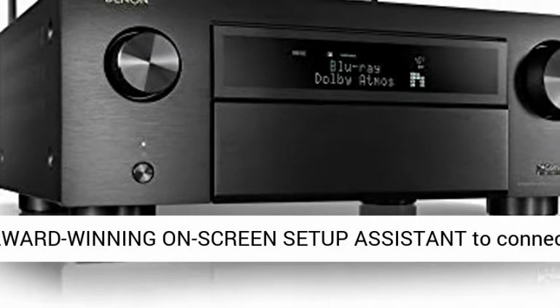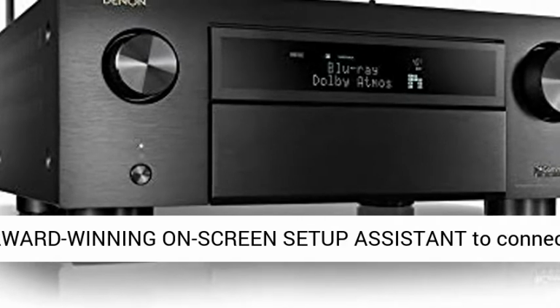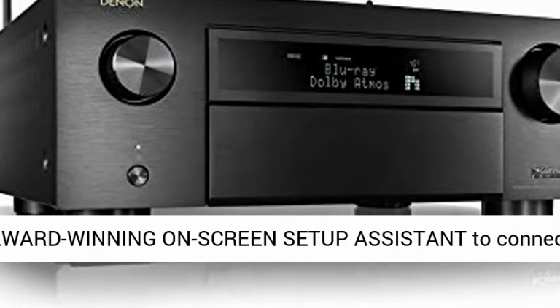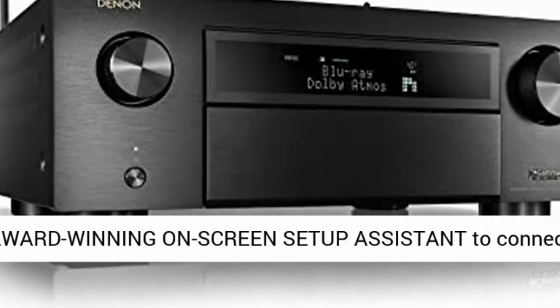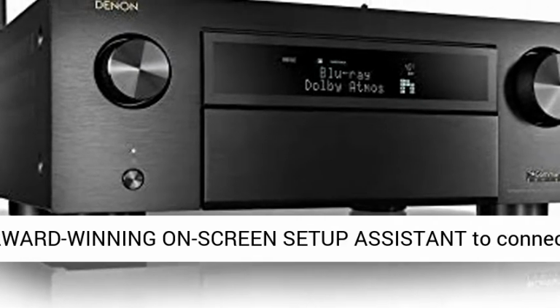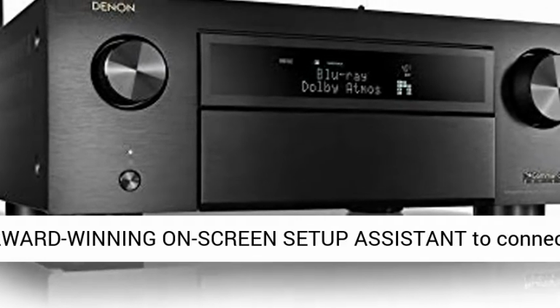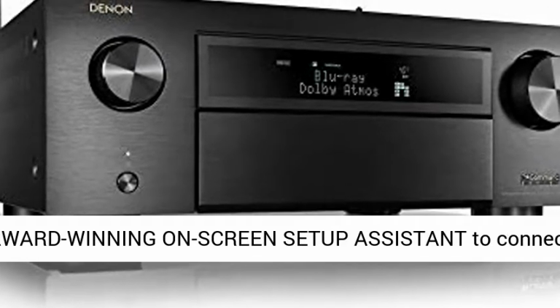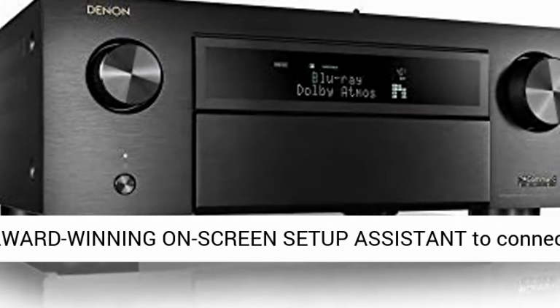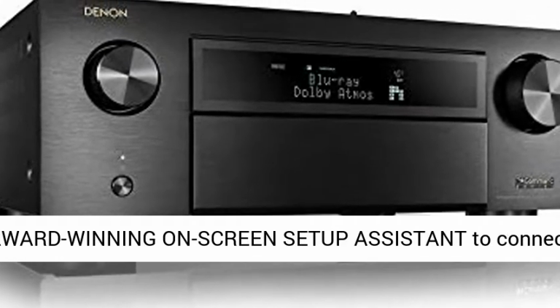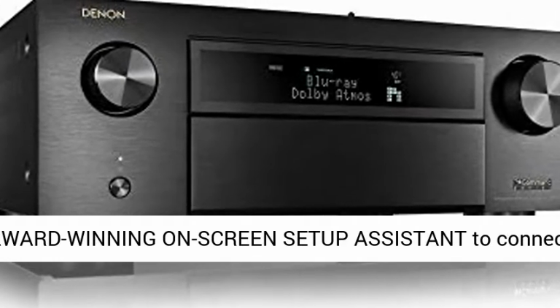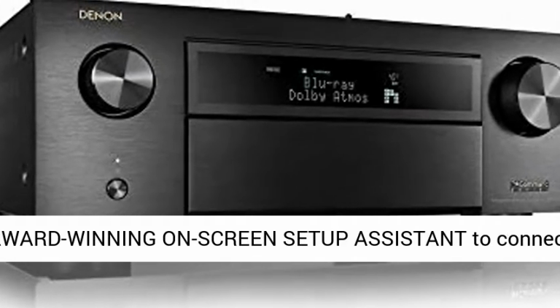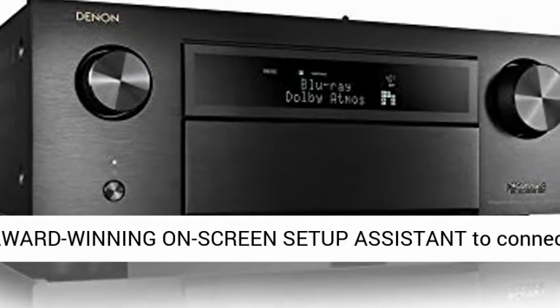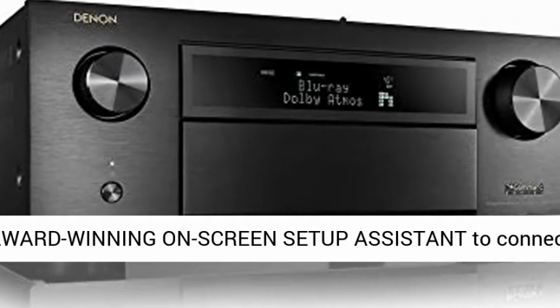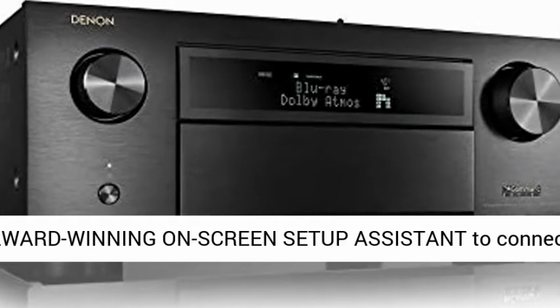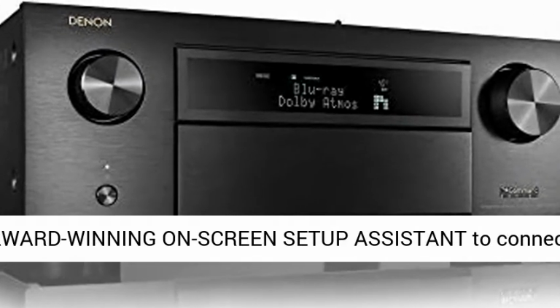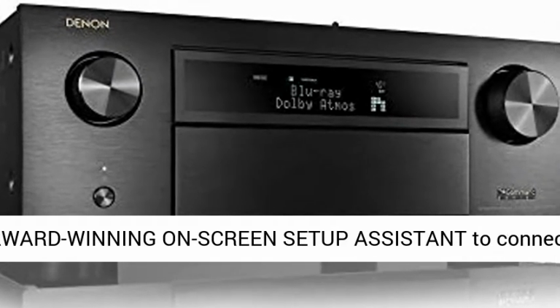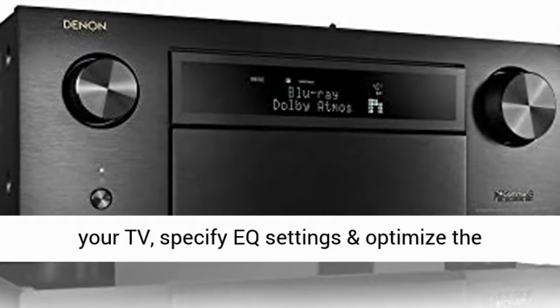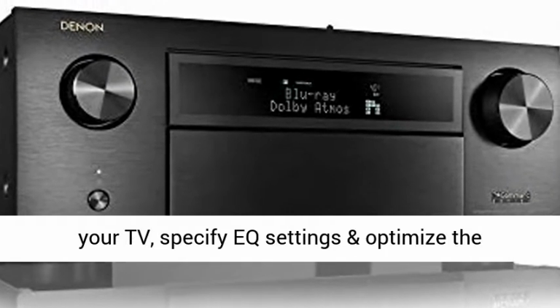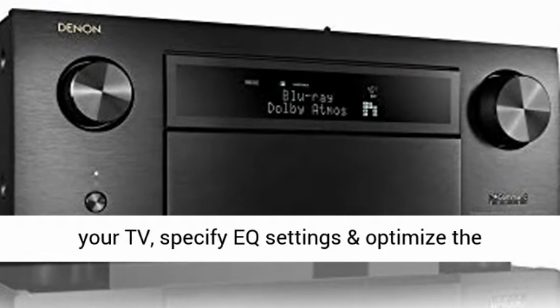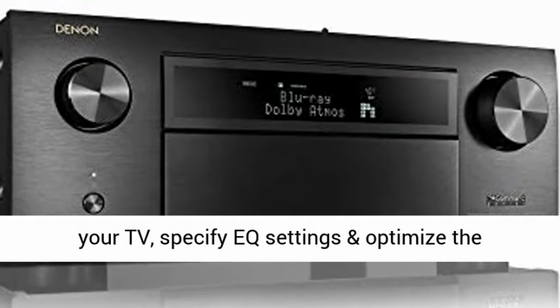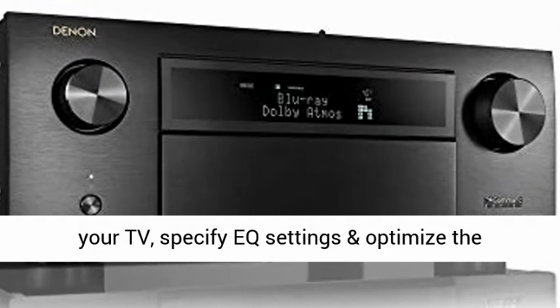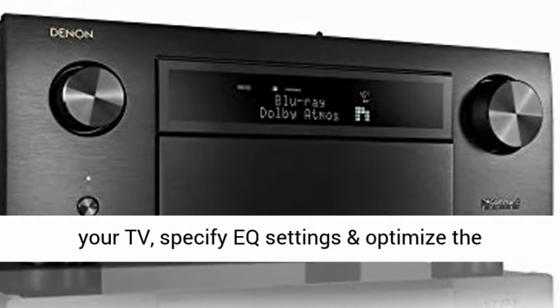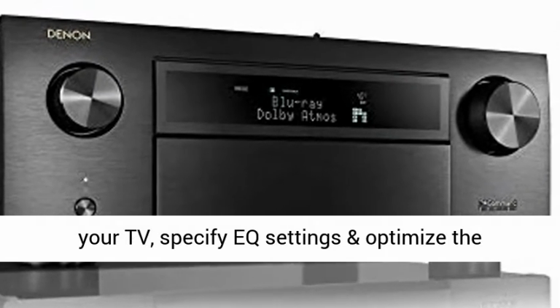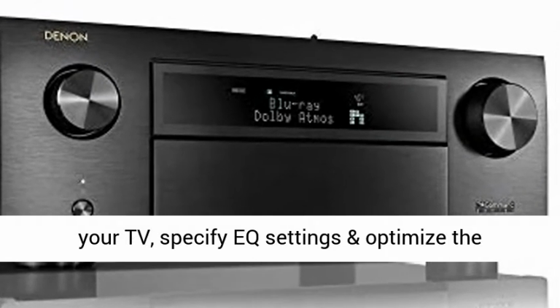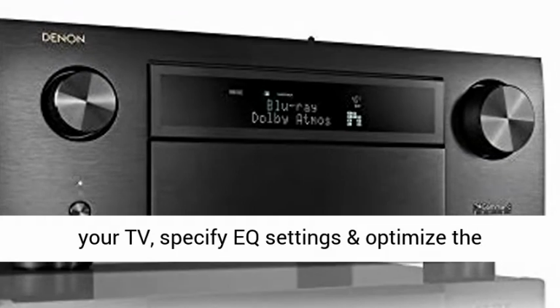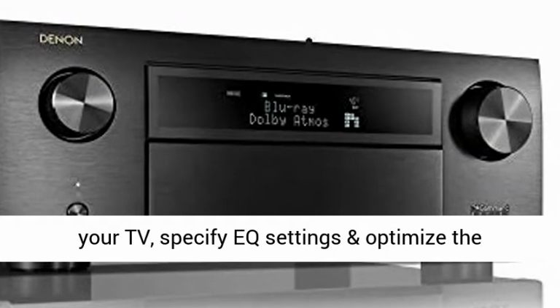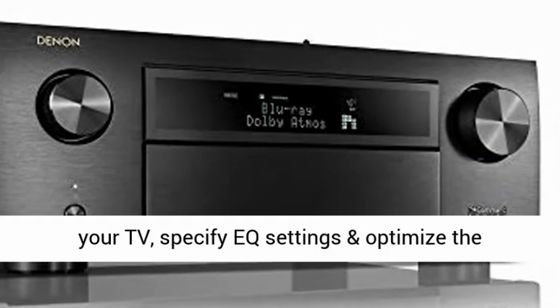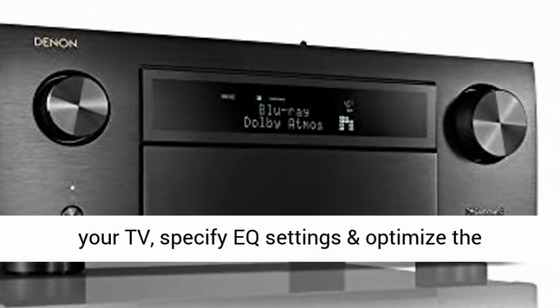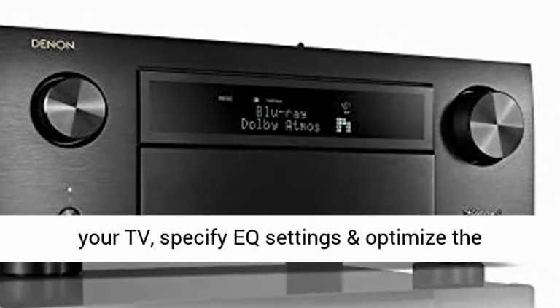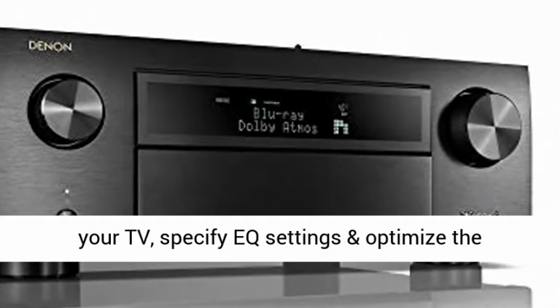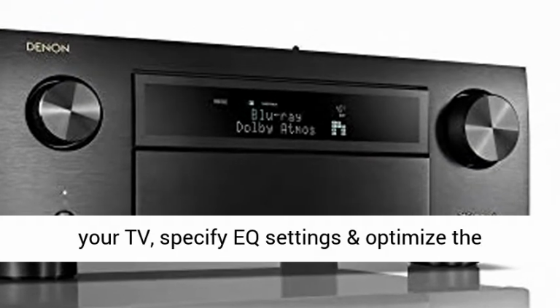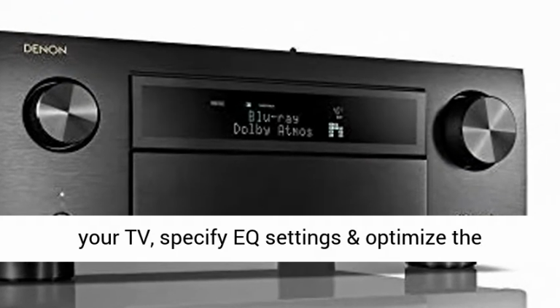HLG, BT.2020, 4:4:4 Pure Color Sub-Sampling, eARC, and more.